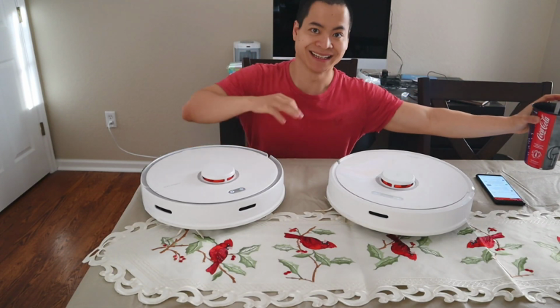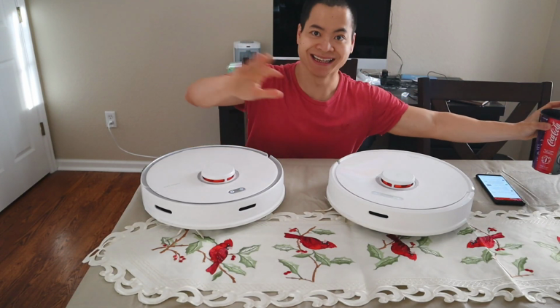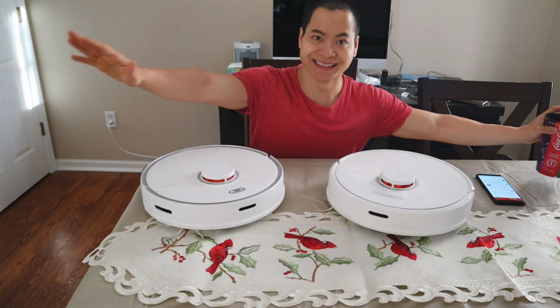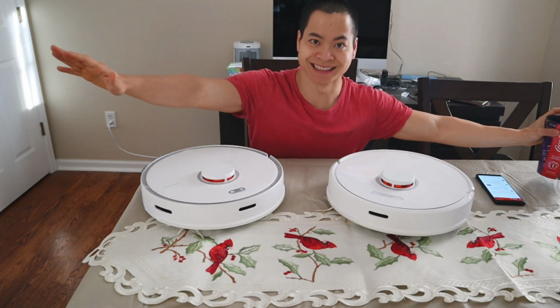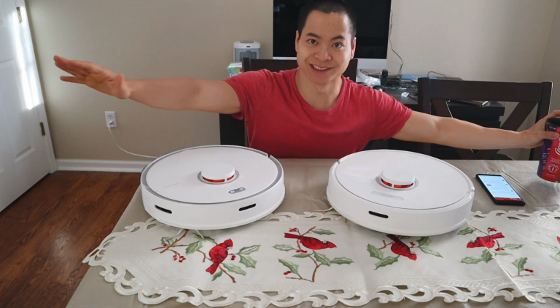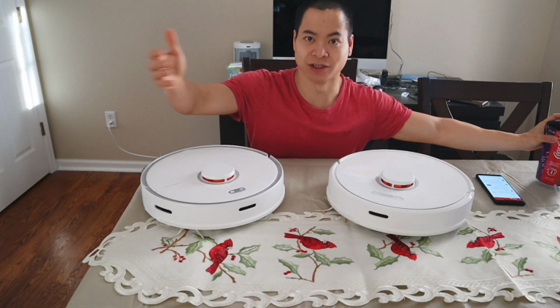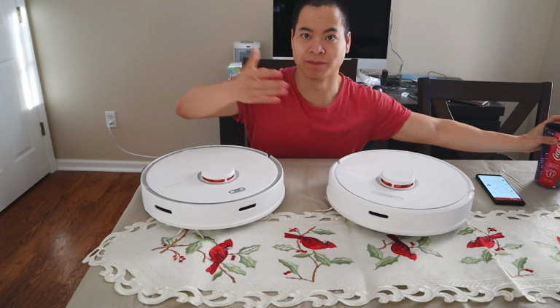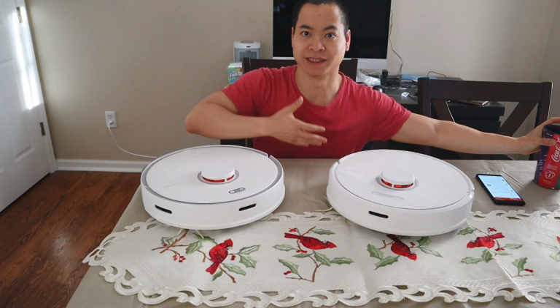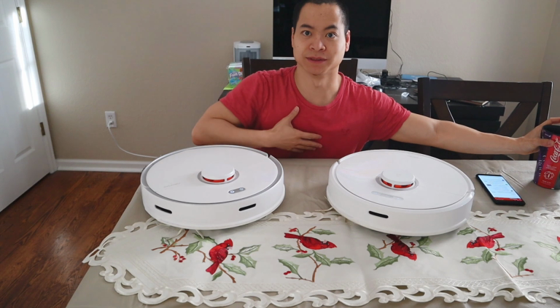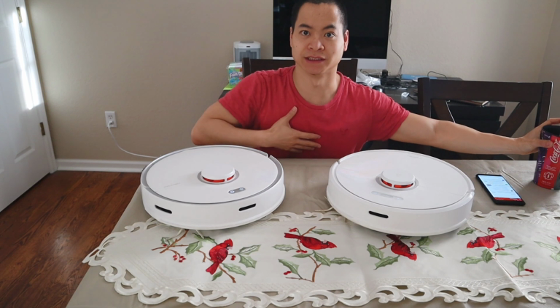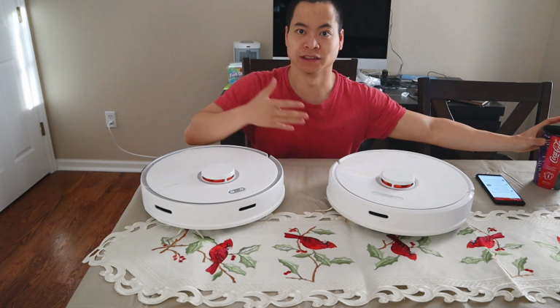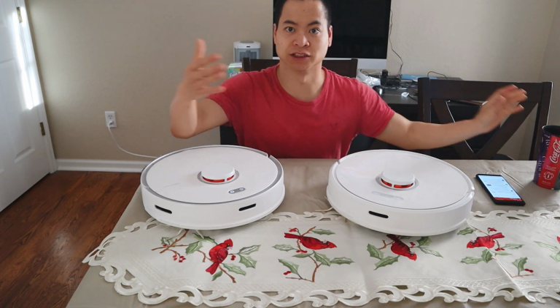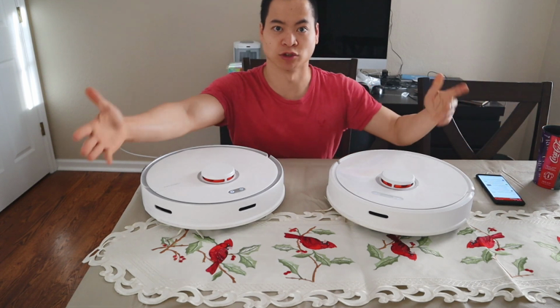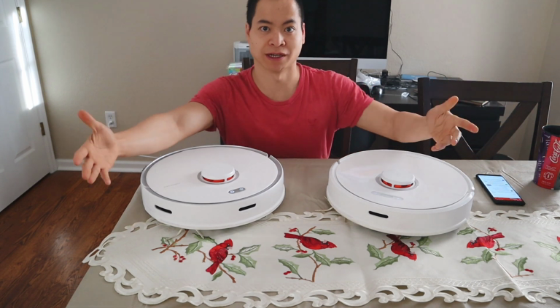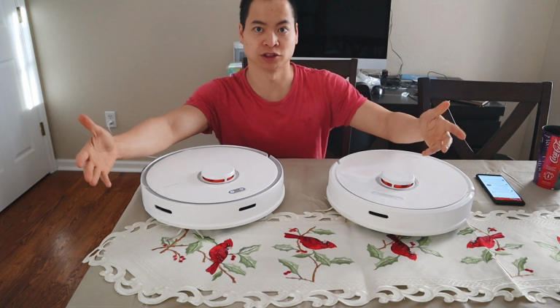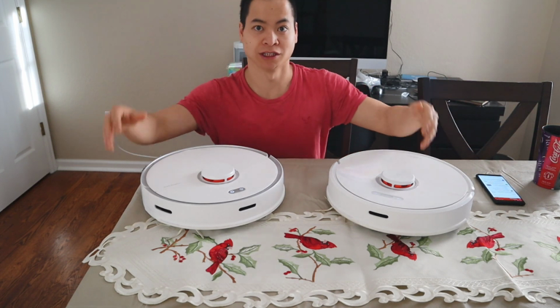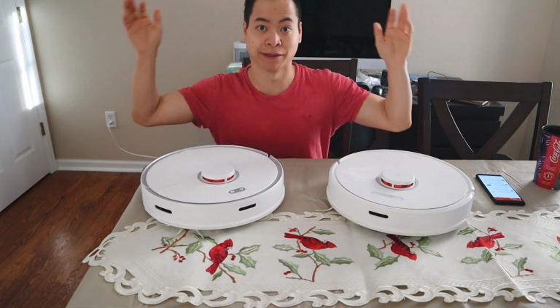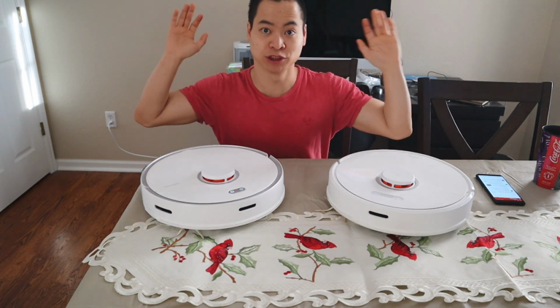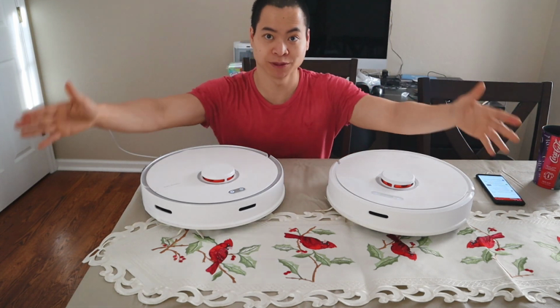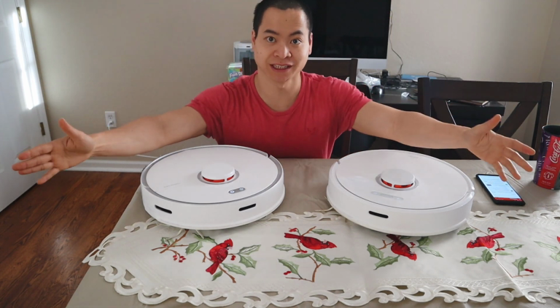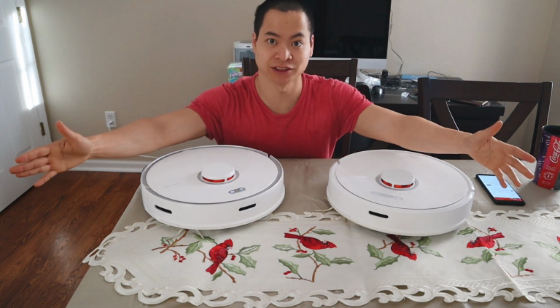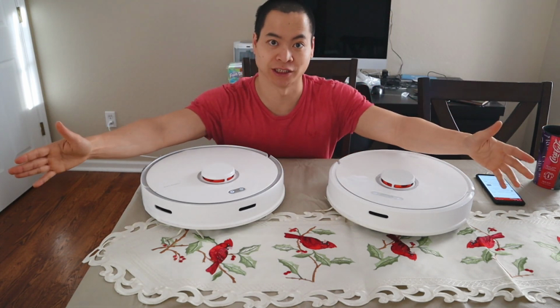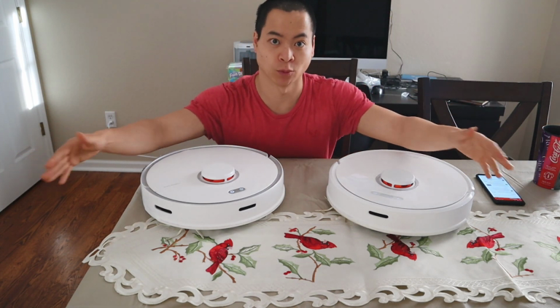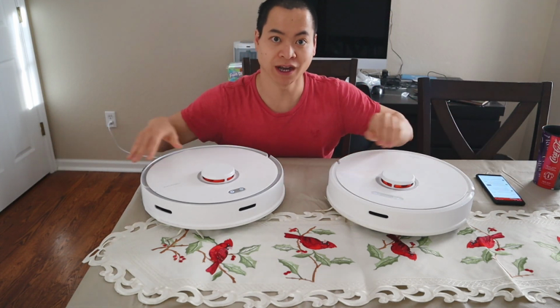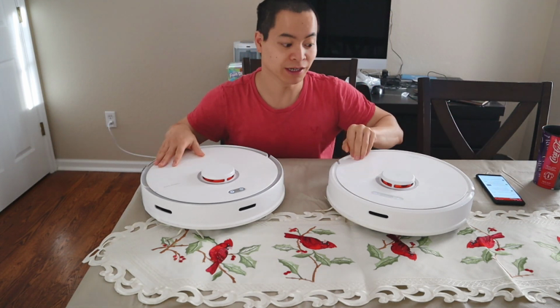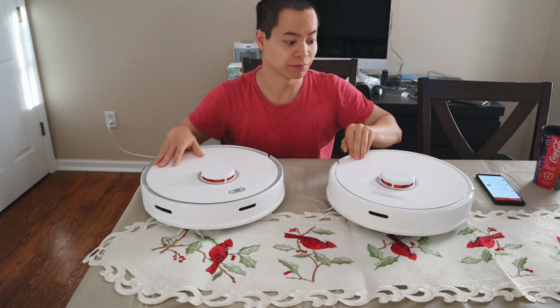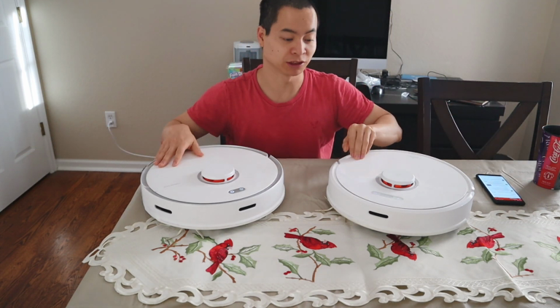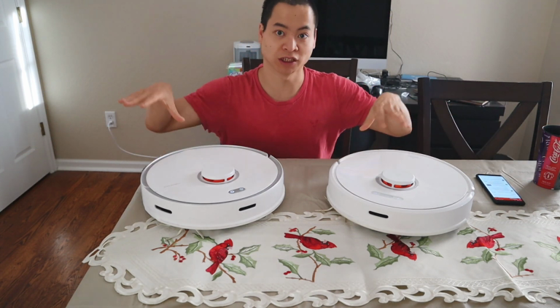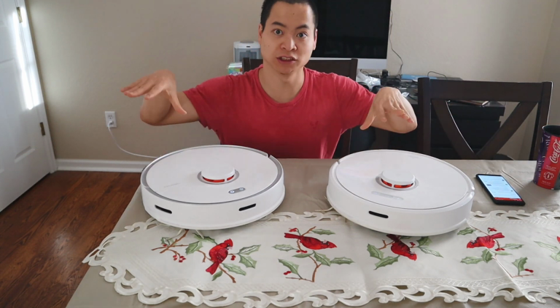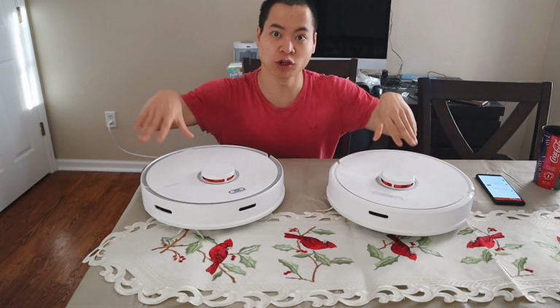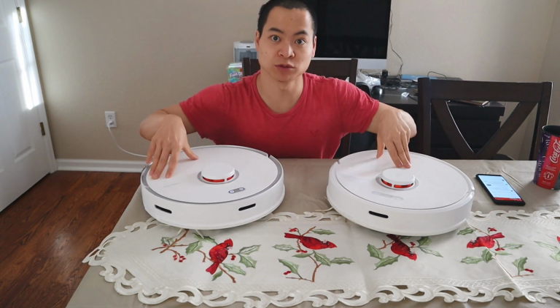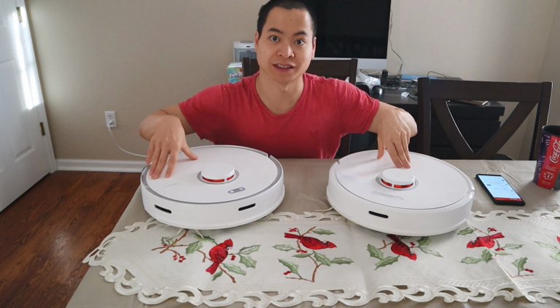Hey guys, how's it going? My name's Nathan, it's the Roborock Masters. I'm super excited today. Why? Because we got a new Roborock.